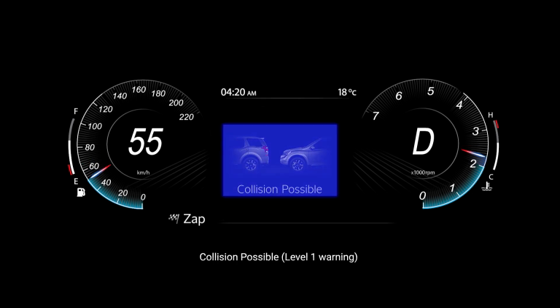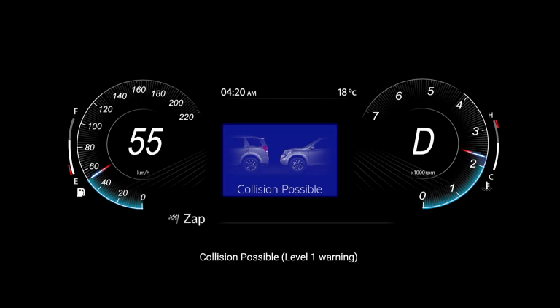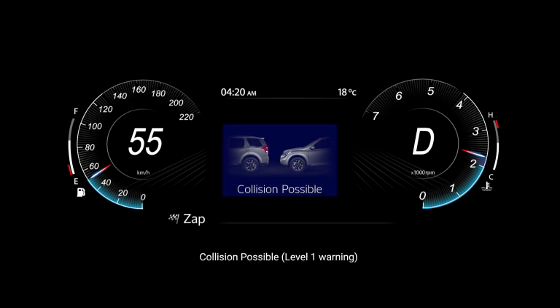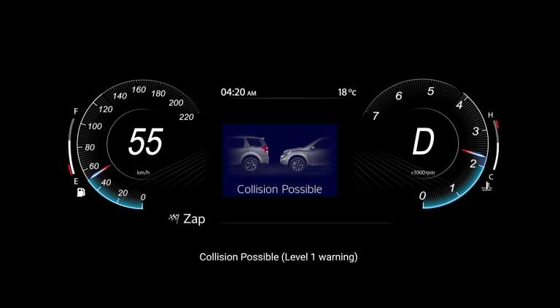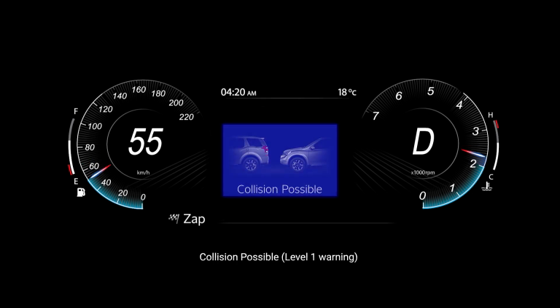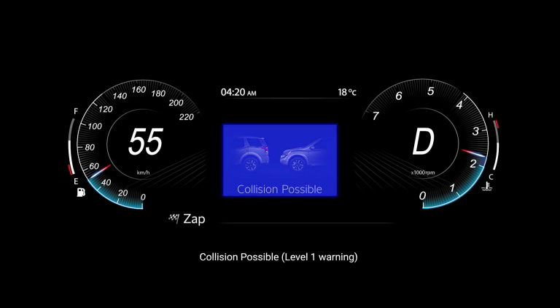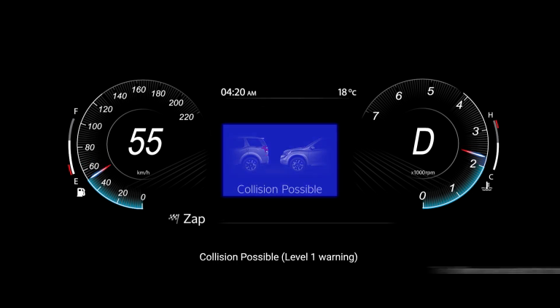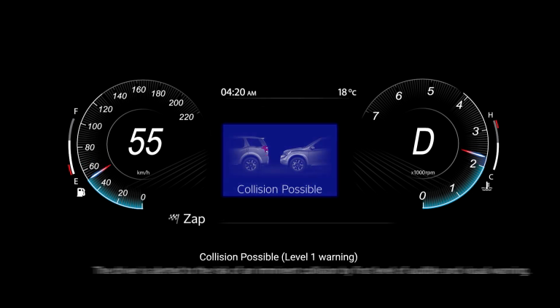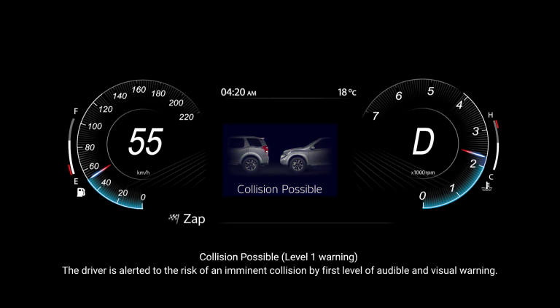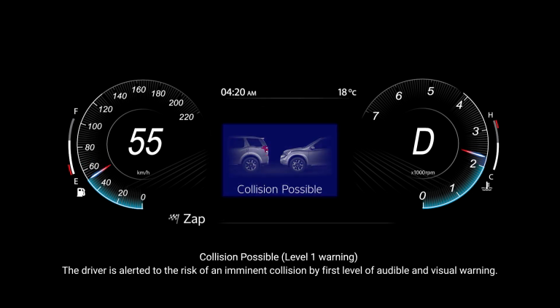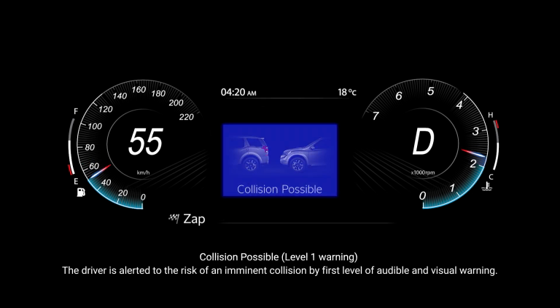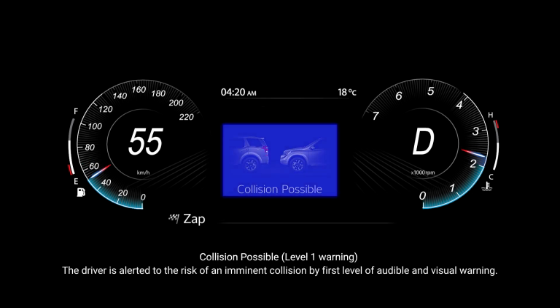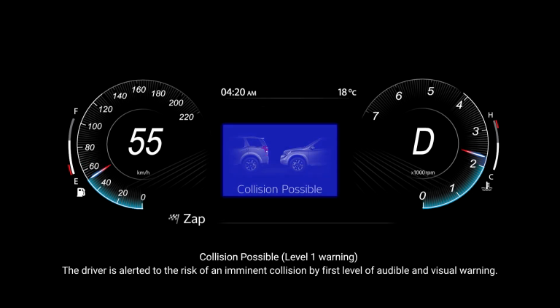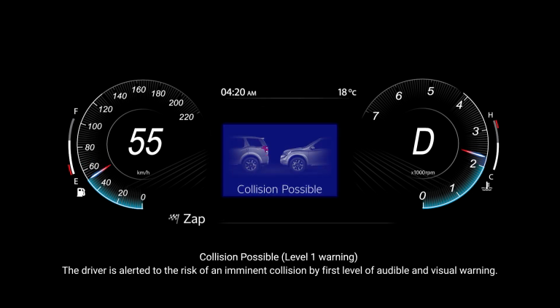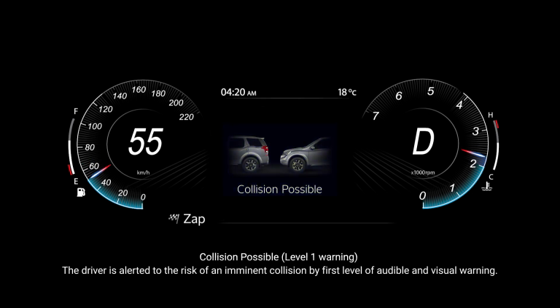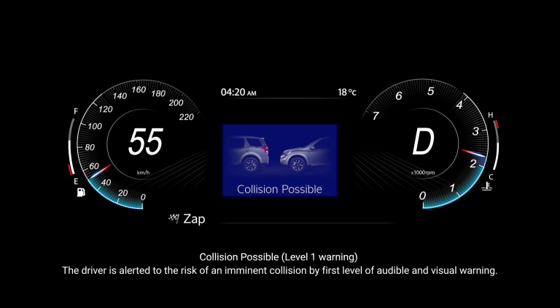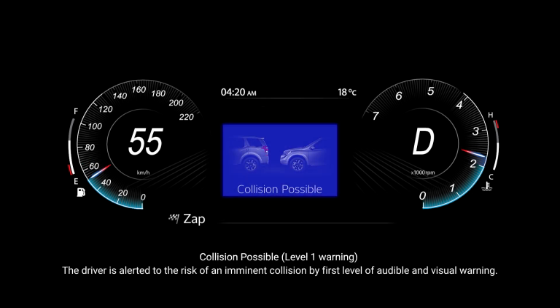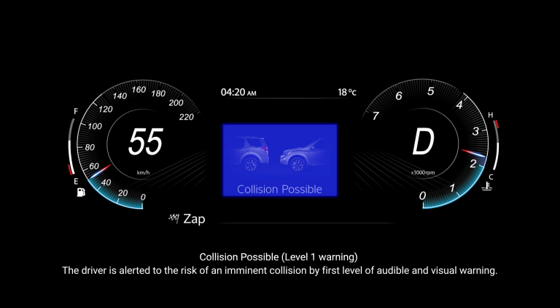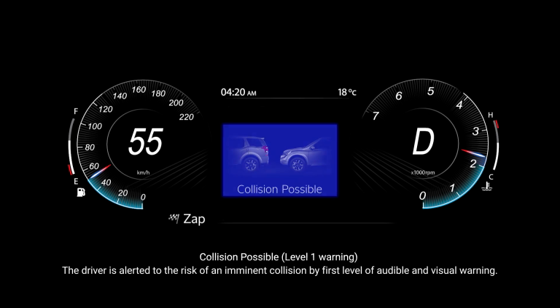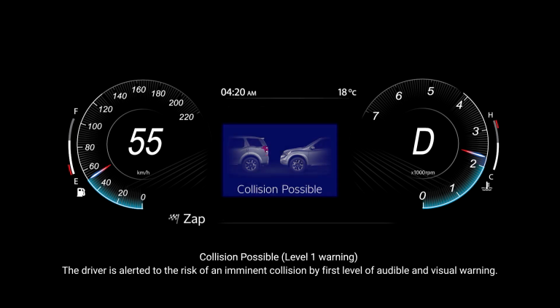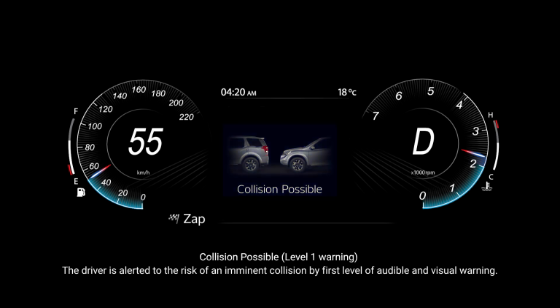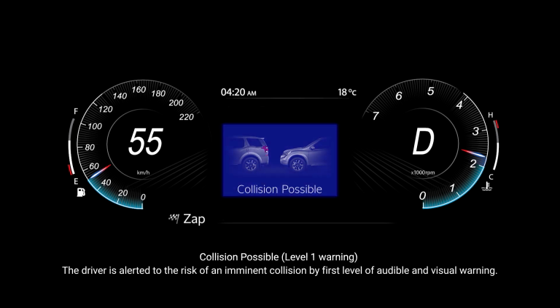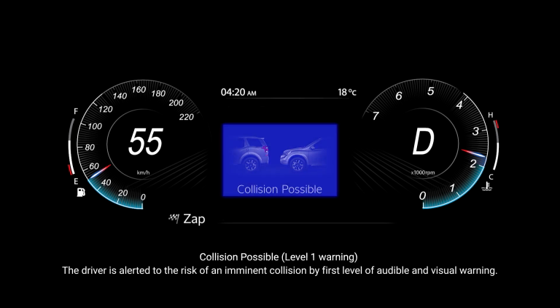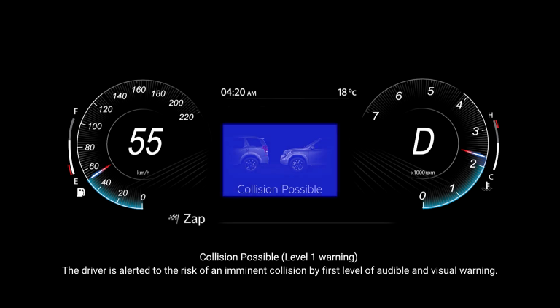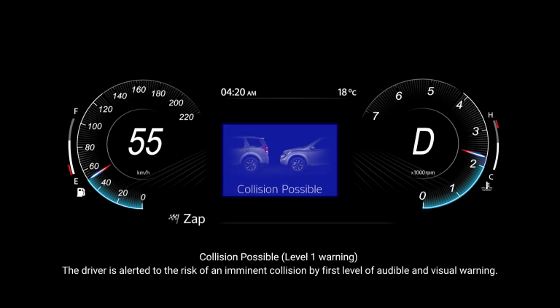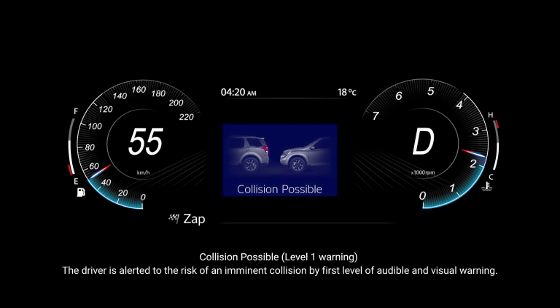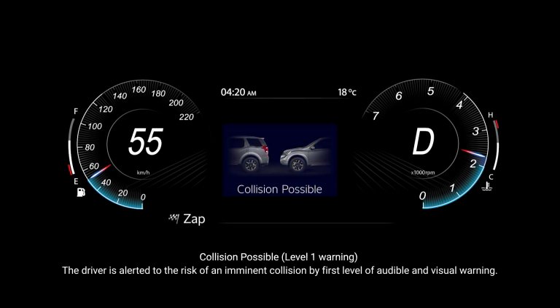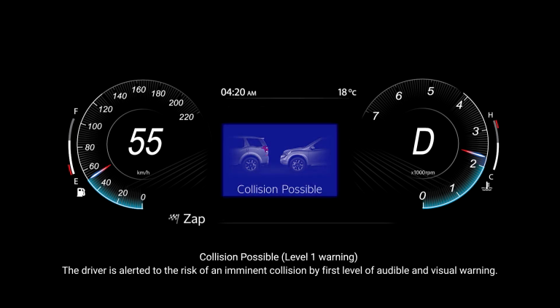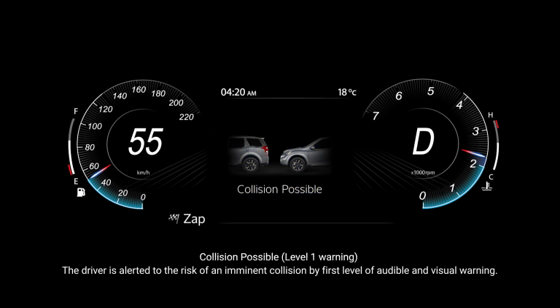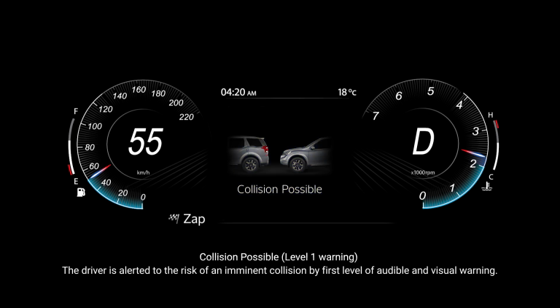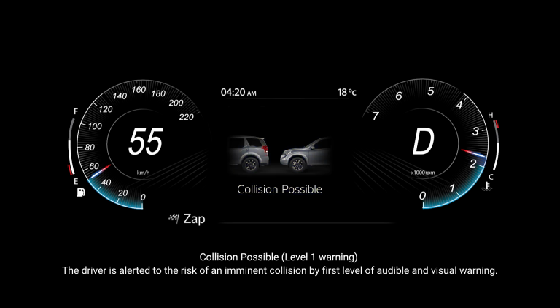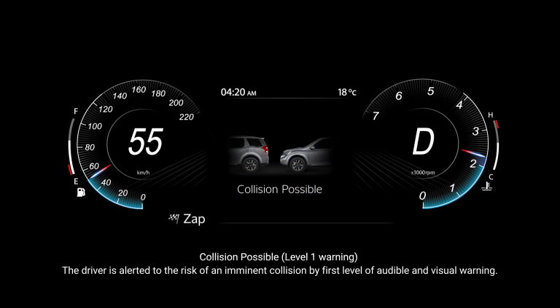Collision possible: the driver is alerted to the risk of an imminent collision by the first level of audible and visual warning.